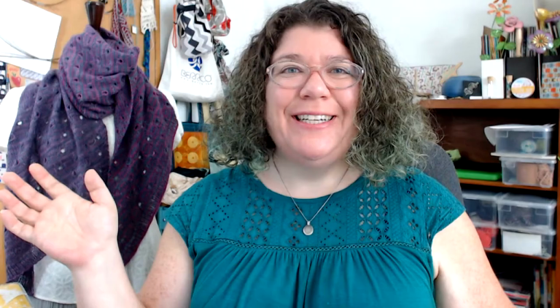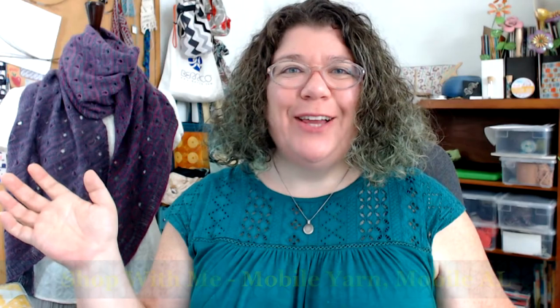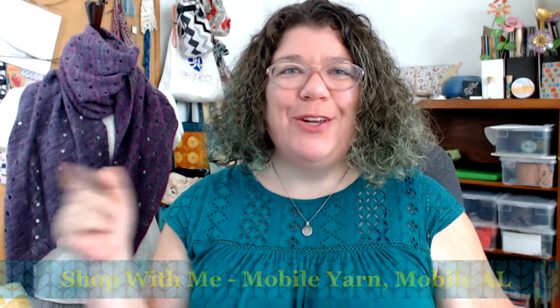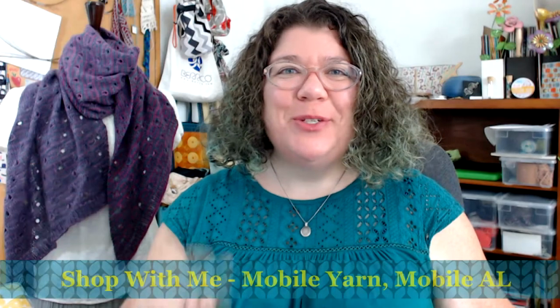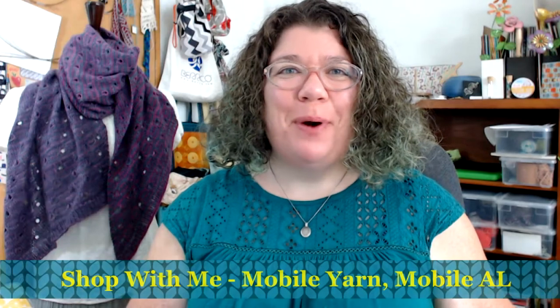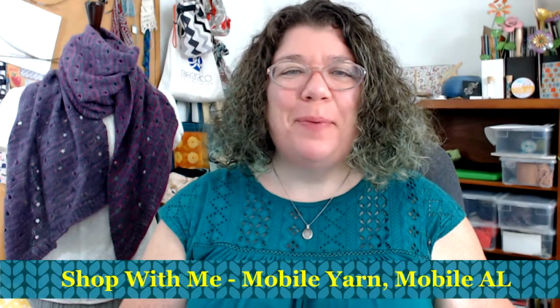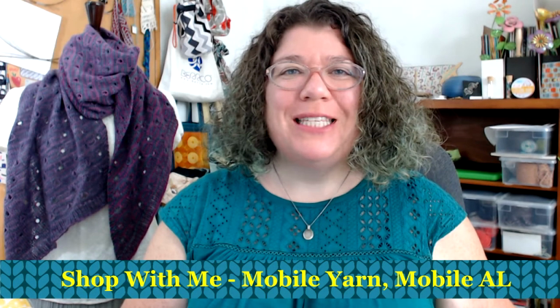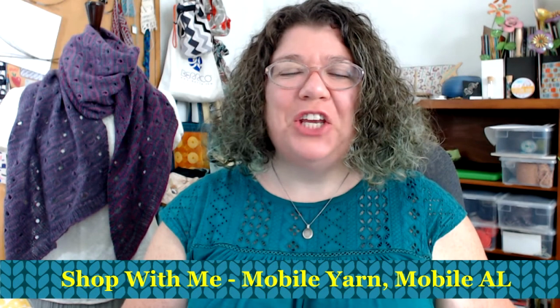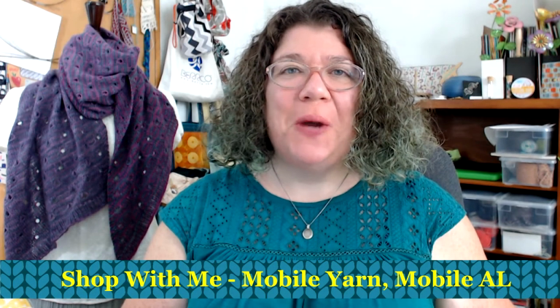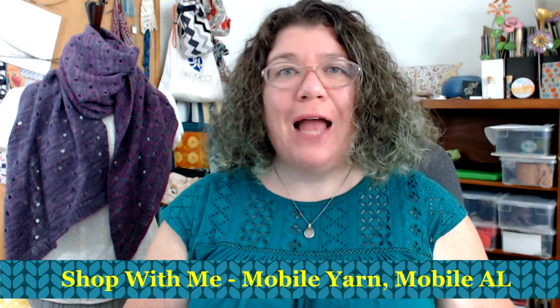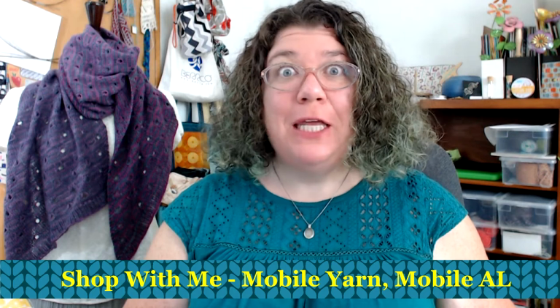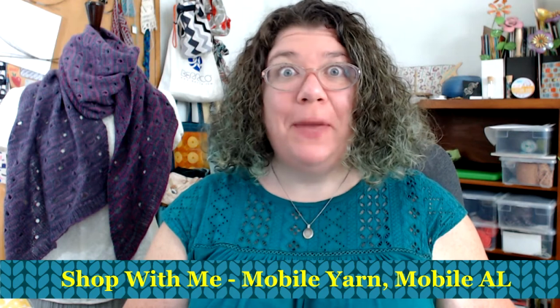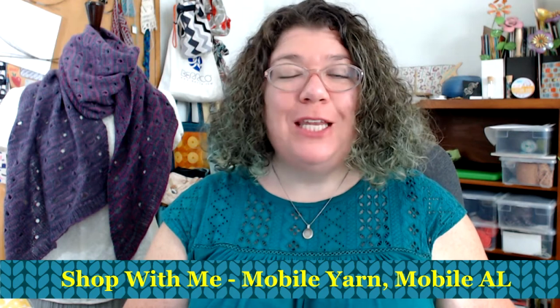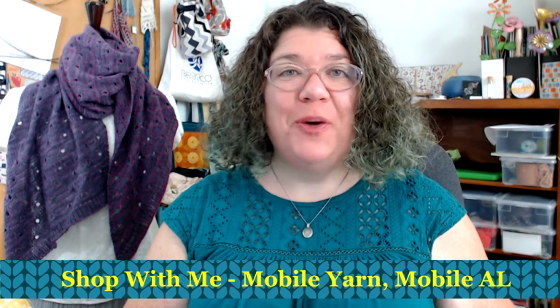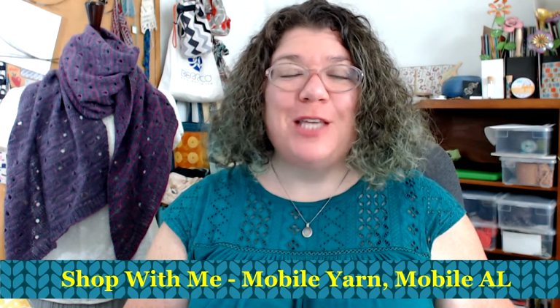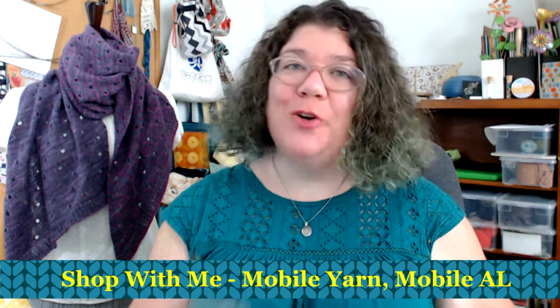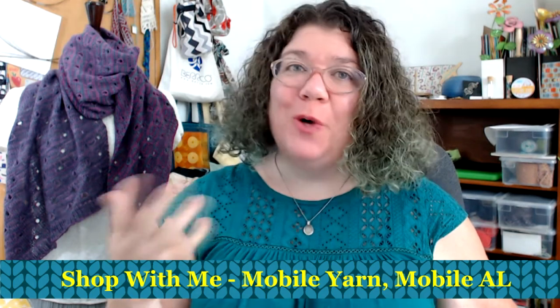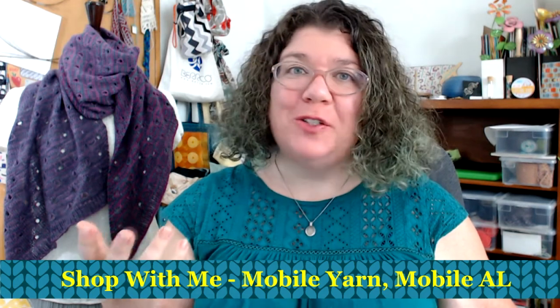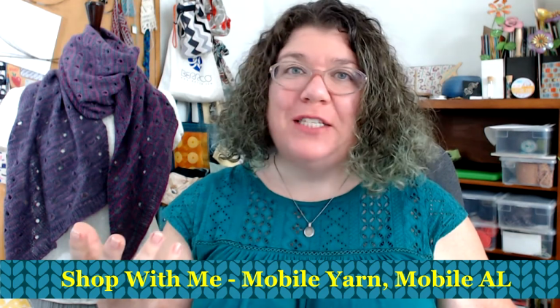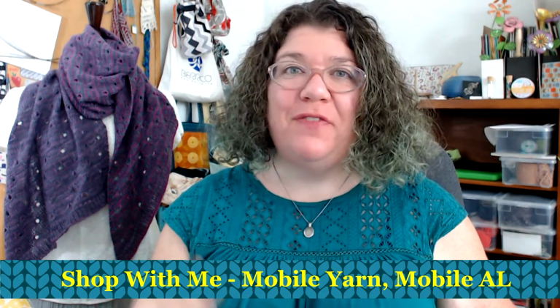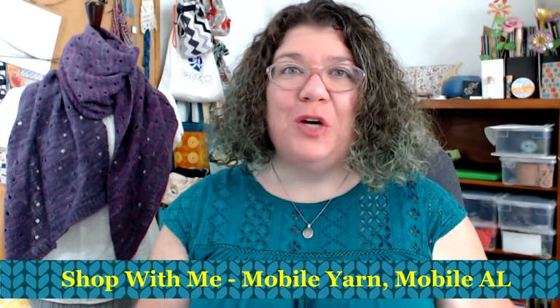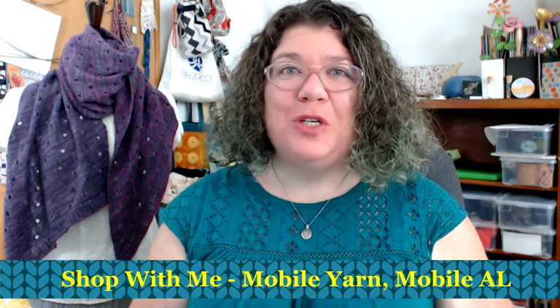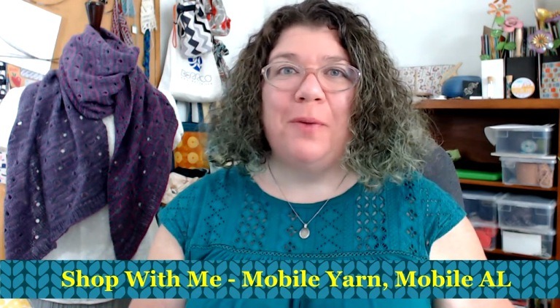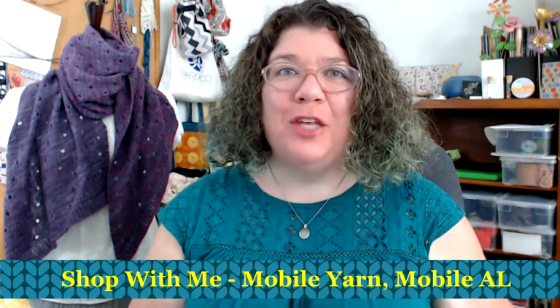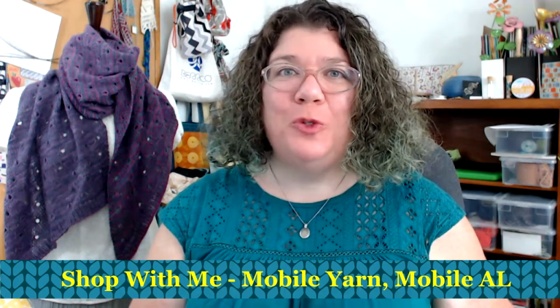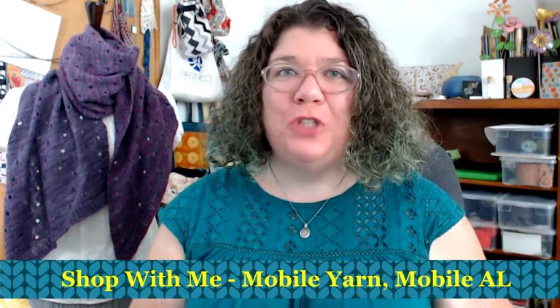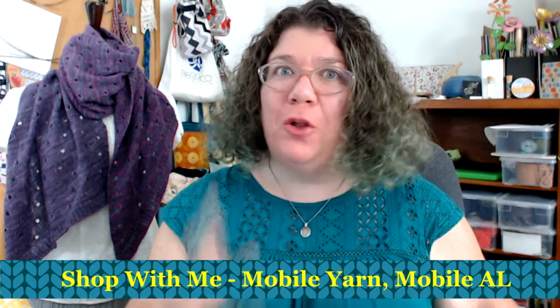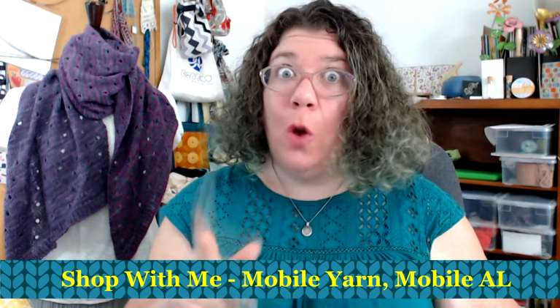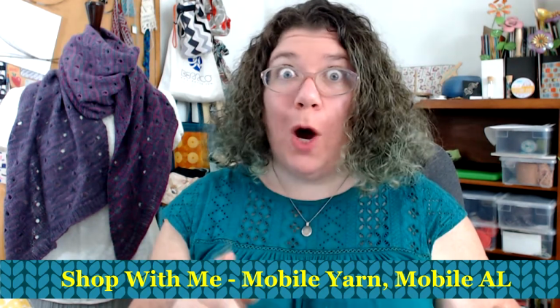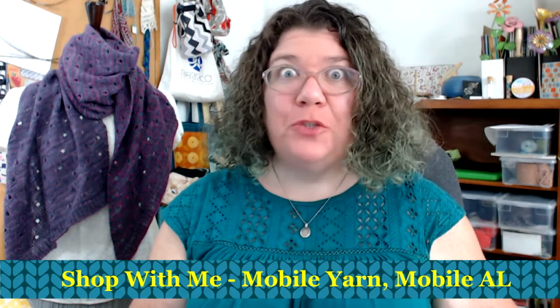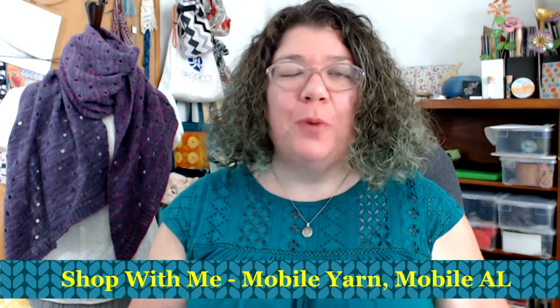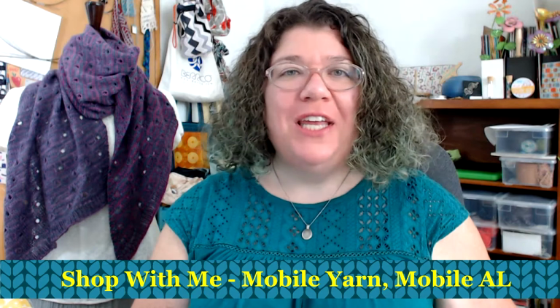Hello knitters, Barbara Benson here. I am an independent knitwear designer who also likes to make videos here on my YouTube channel, Watch Barbara Knit.